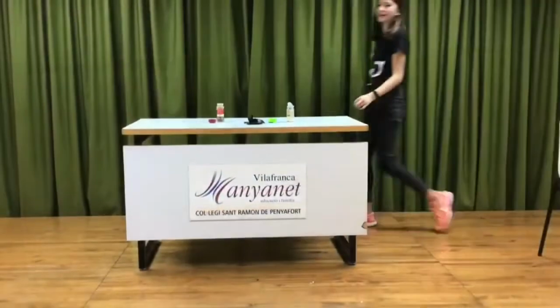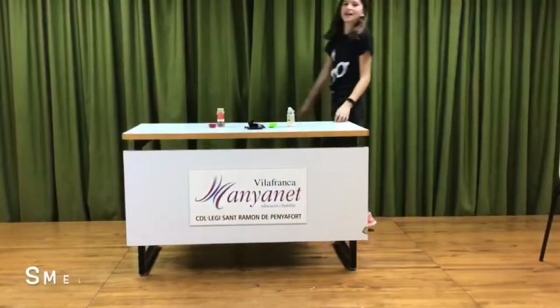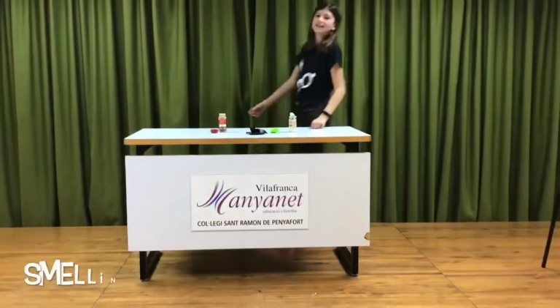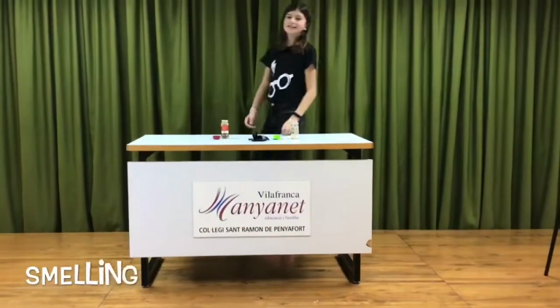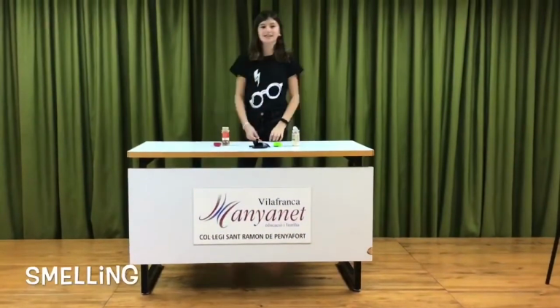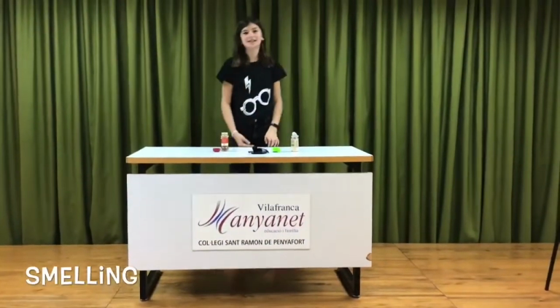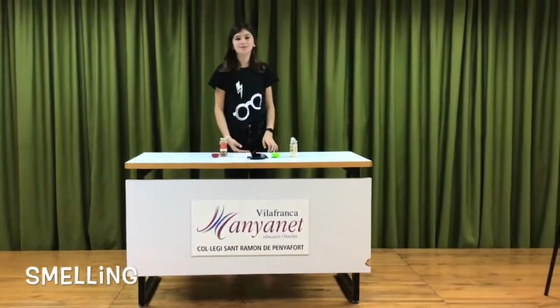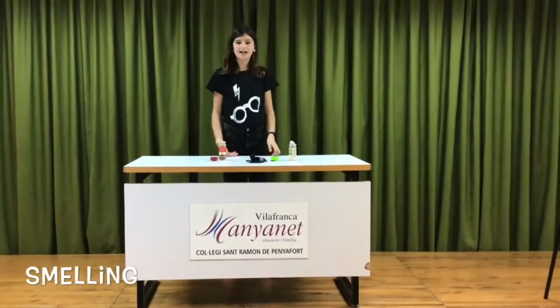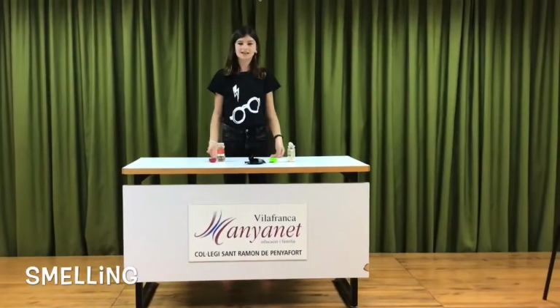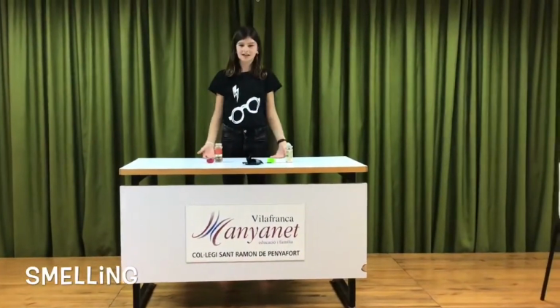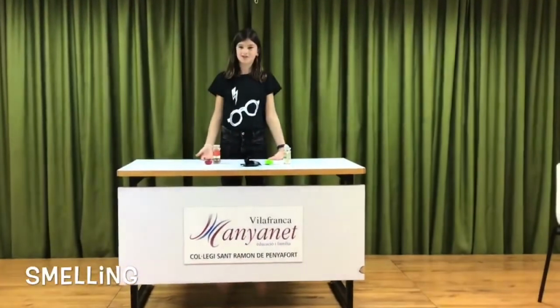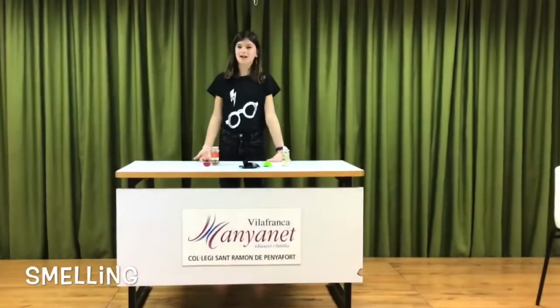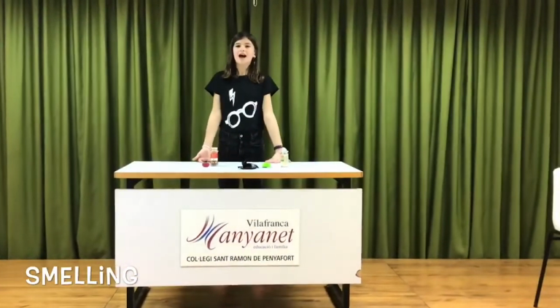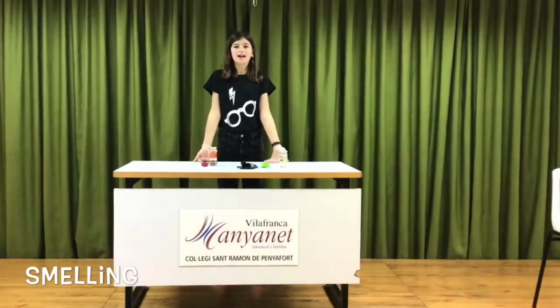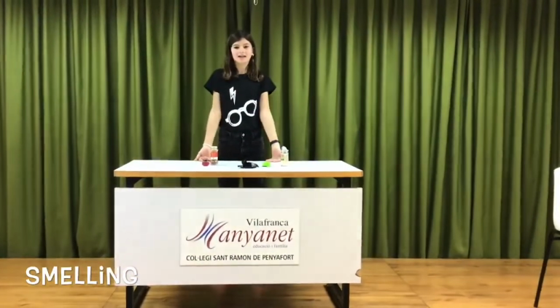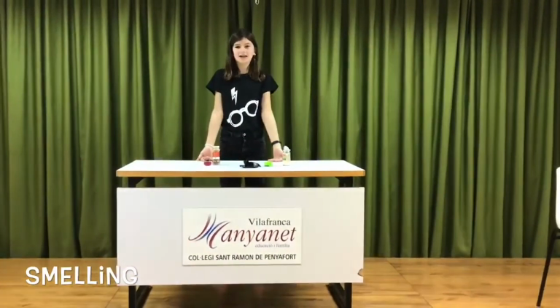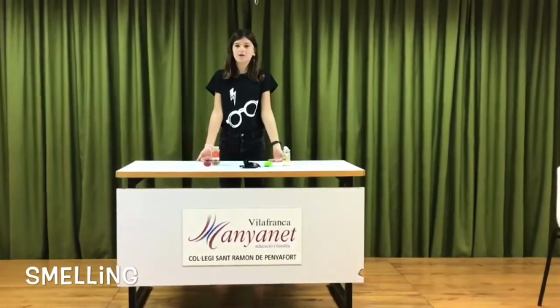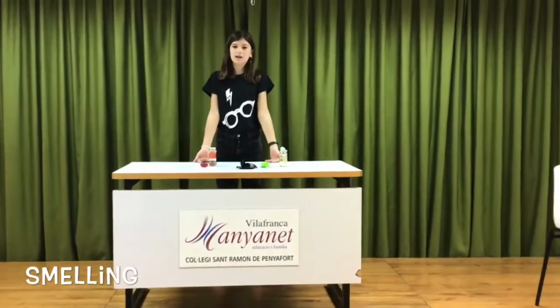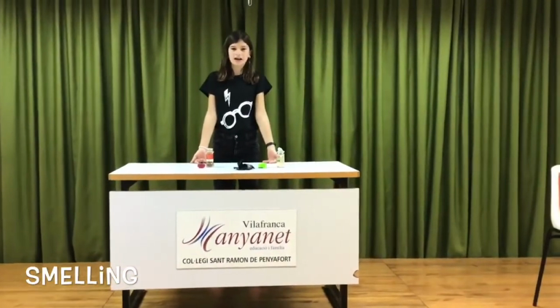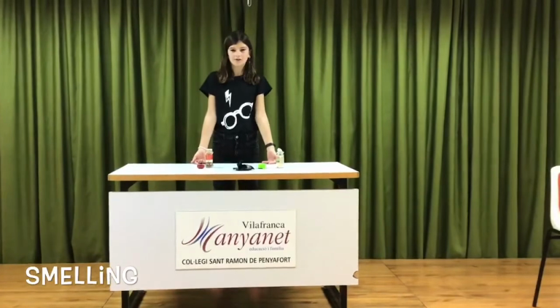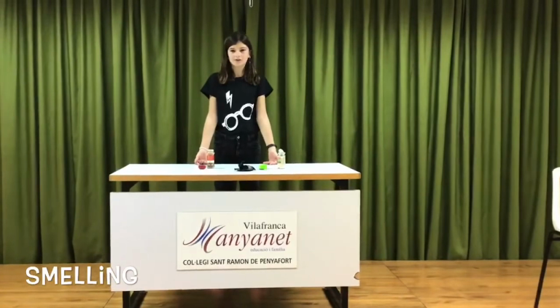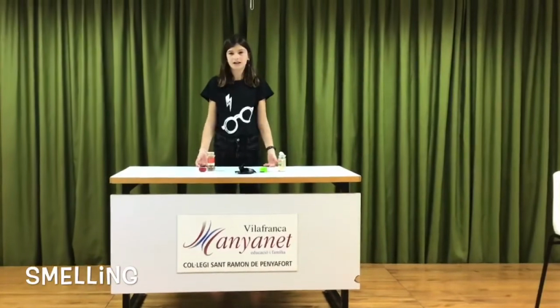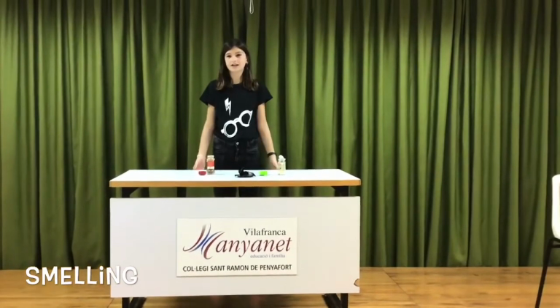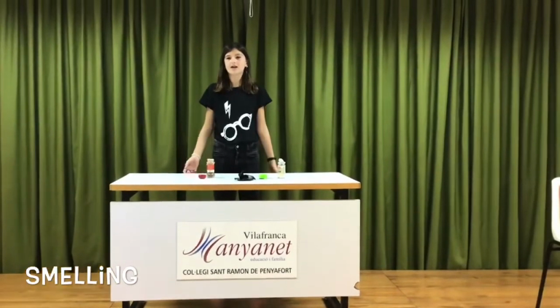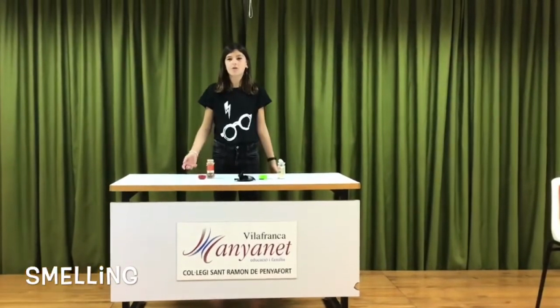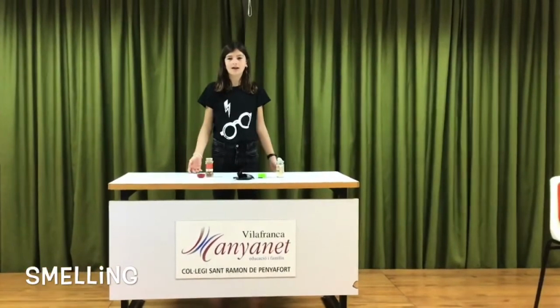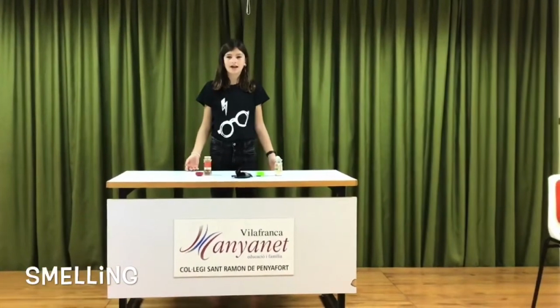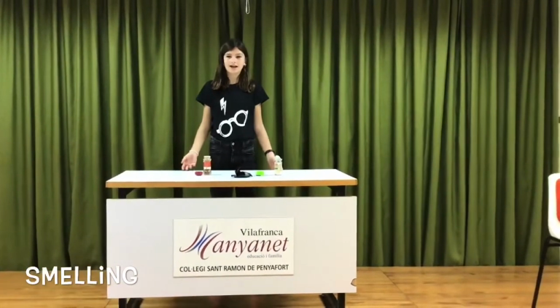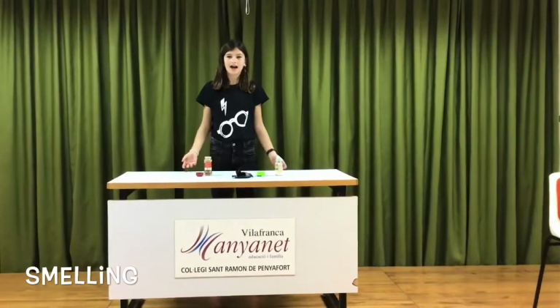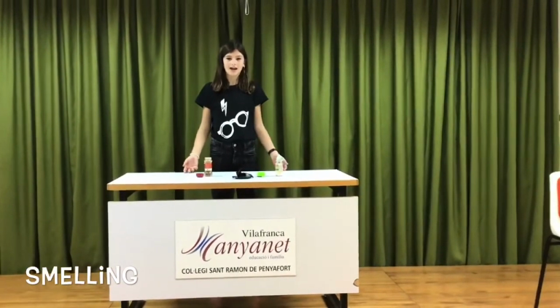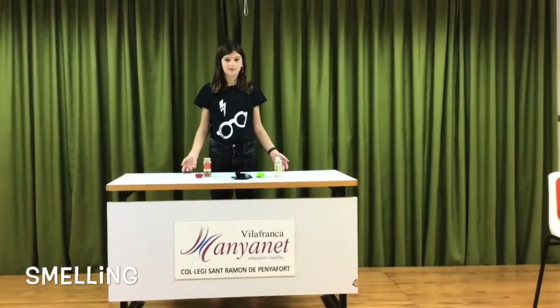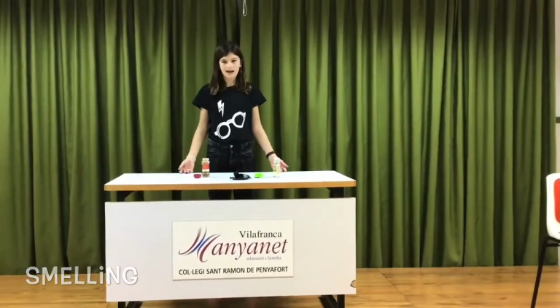This is the smelling section and here we have to say what they are smelling.